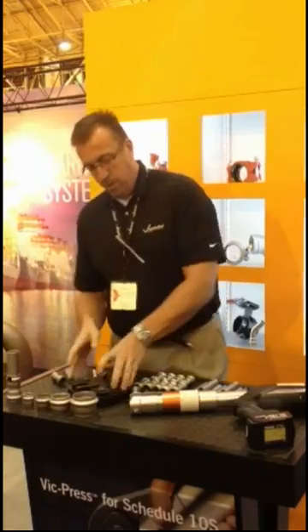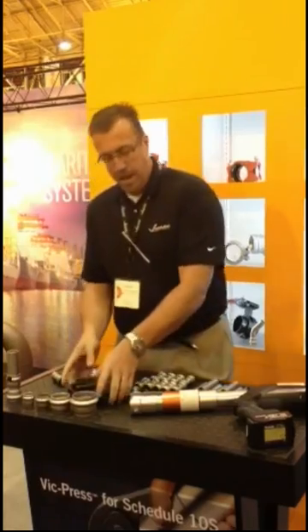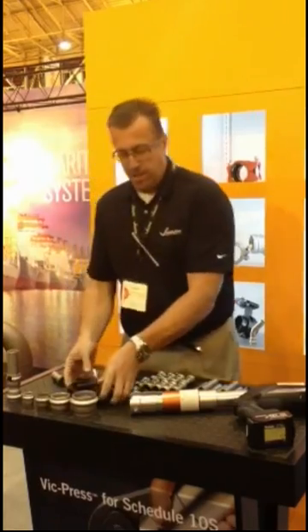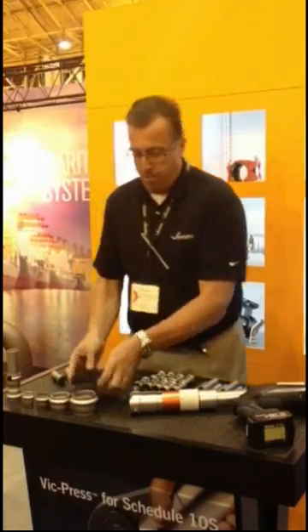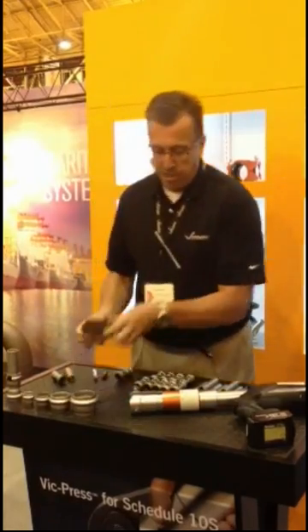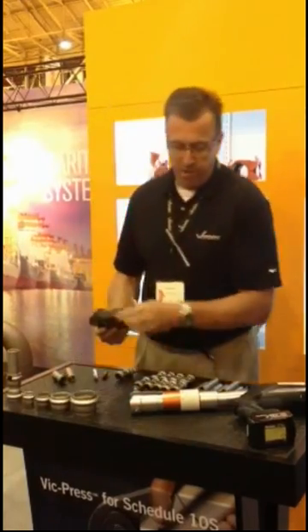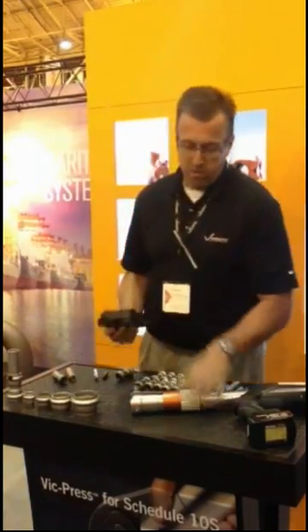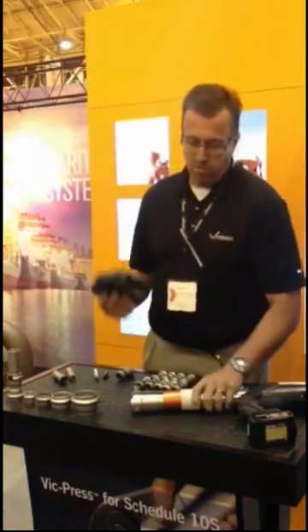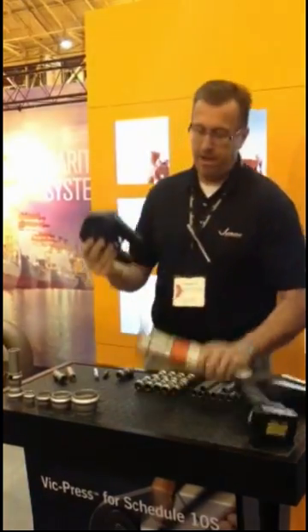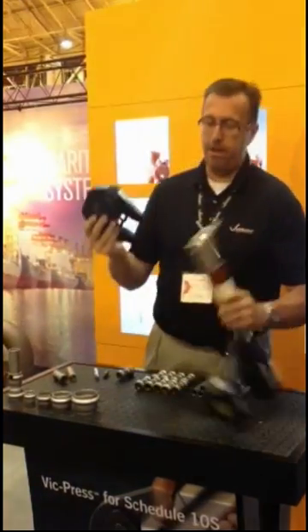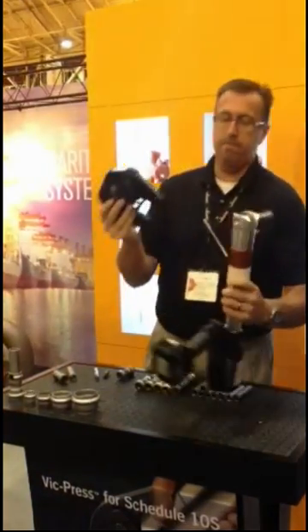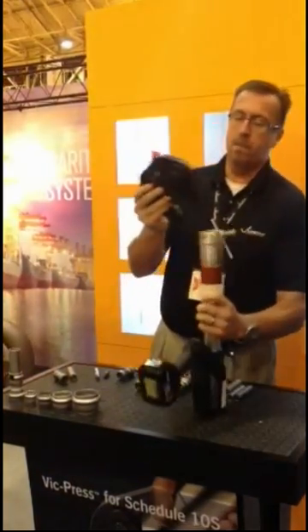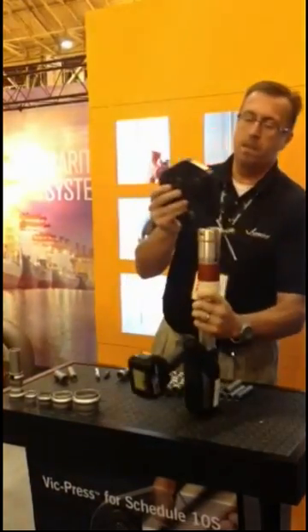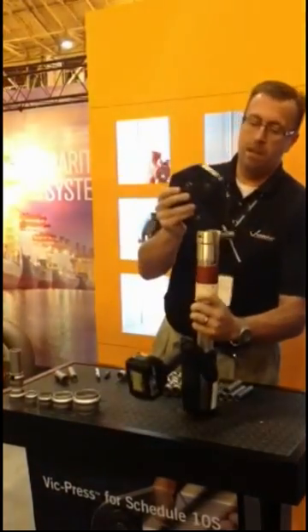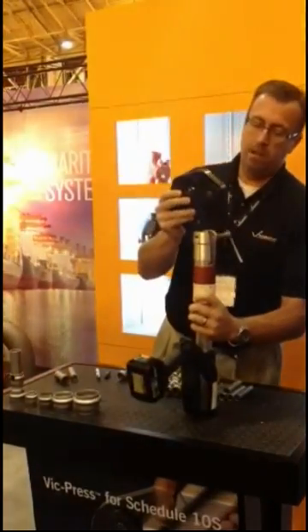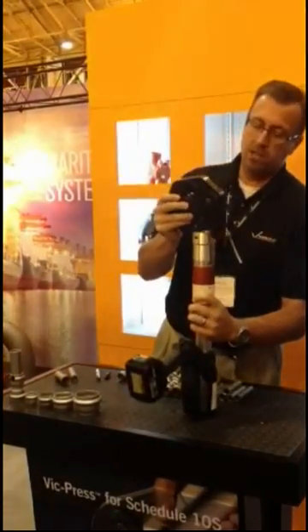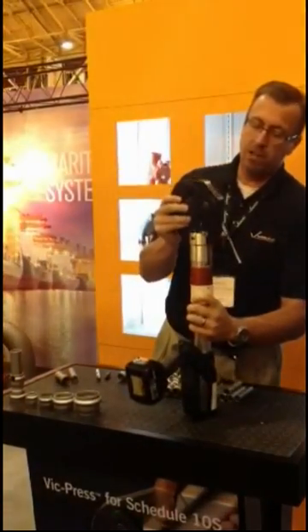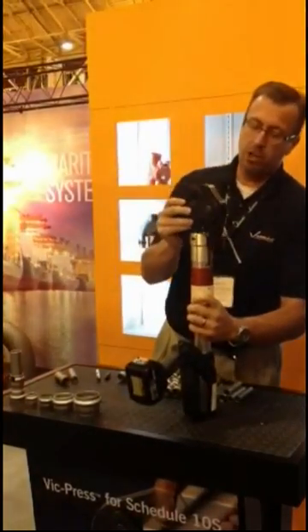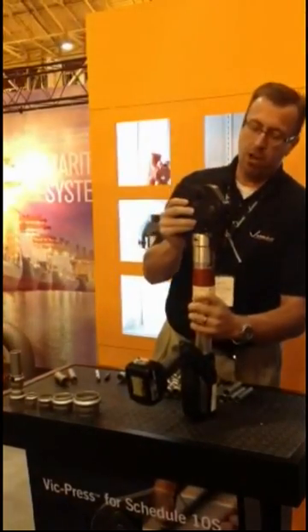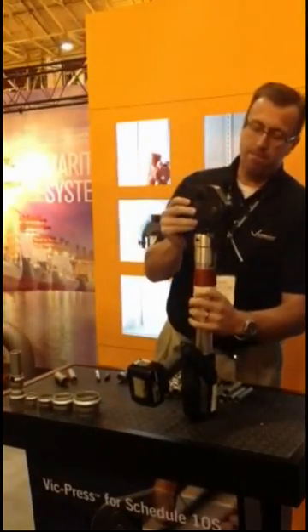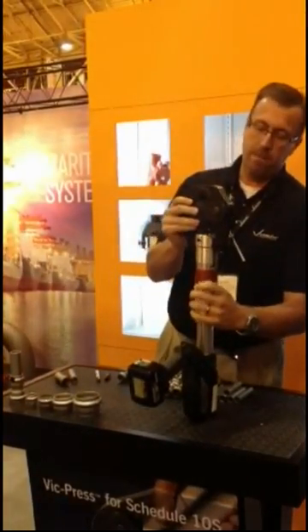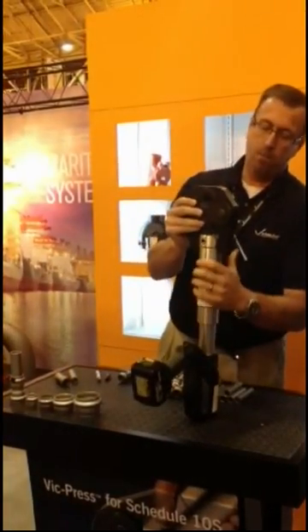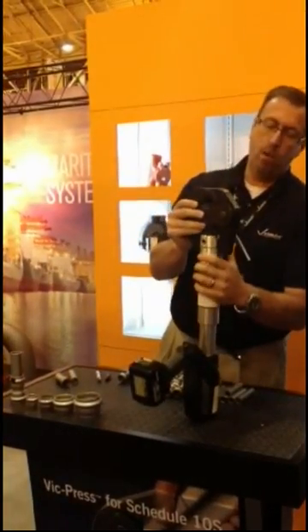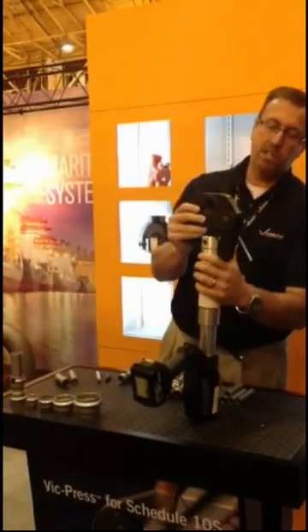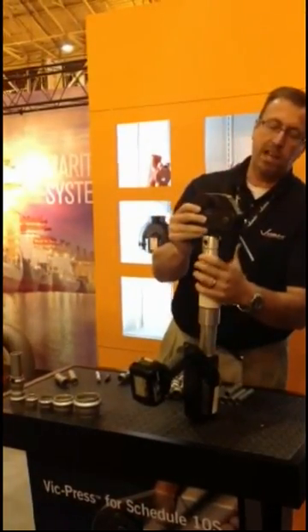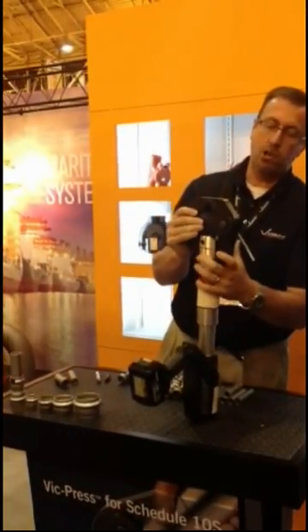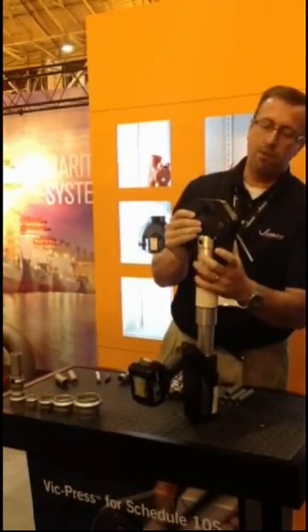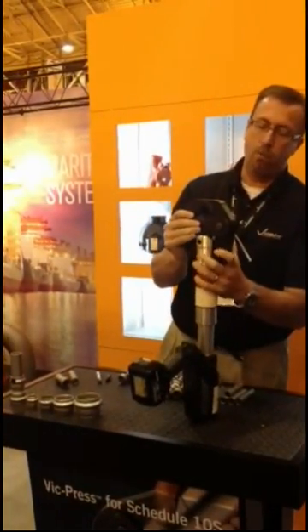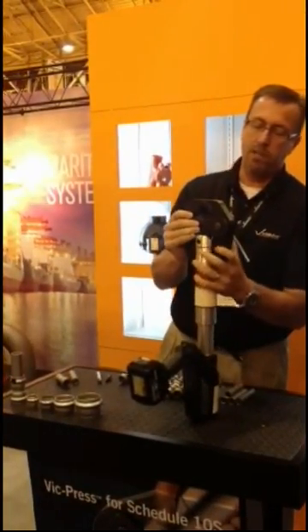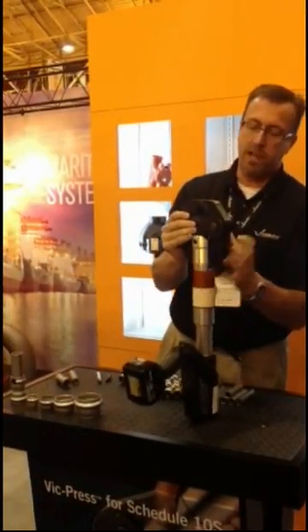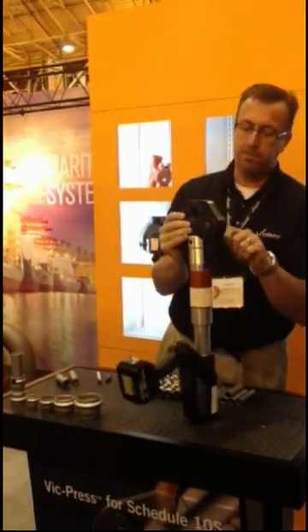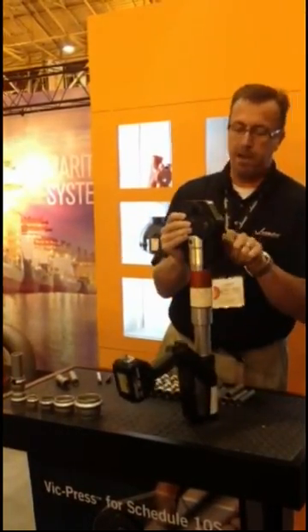Utilizing the press fit tool right here, you insert a jaw — one size jaw for one size pipe.